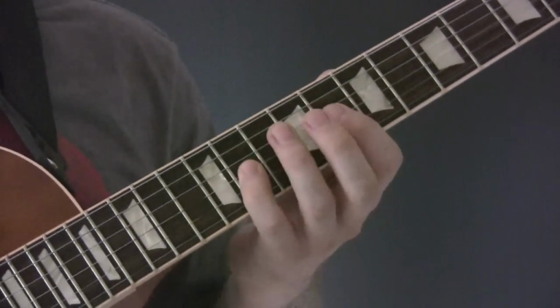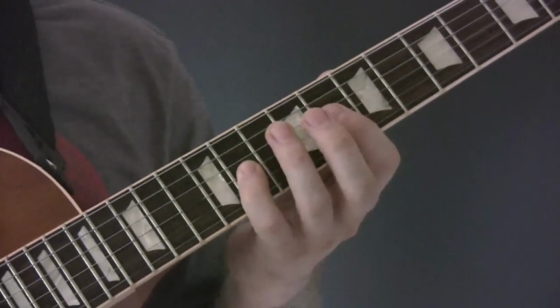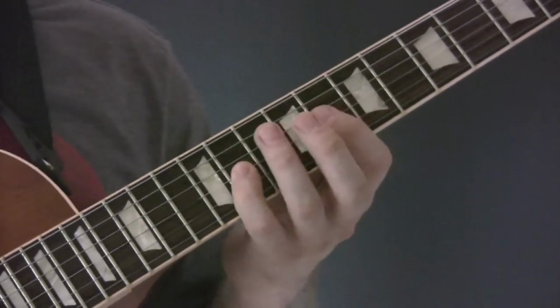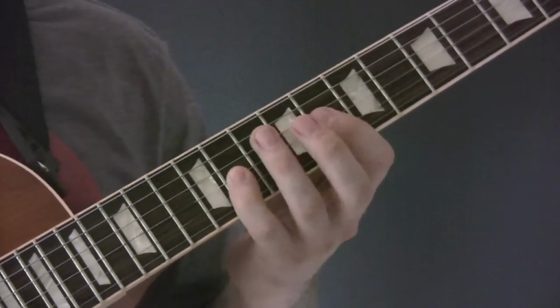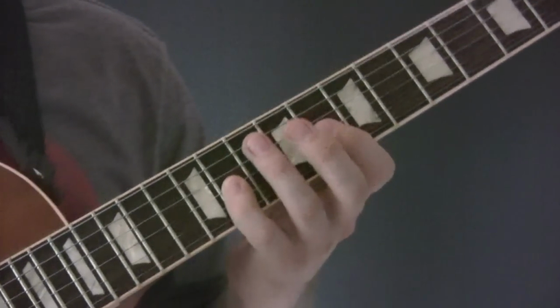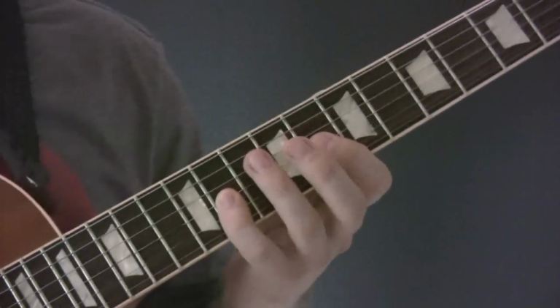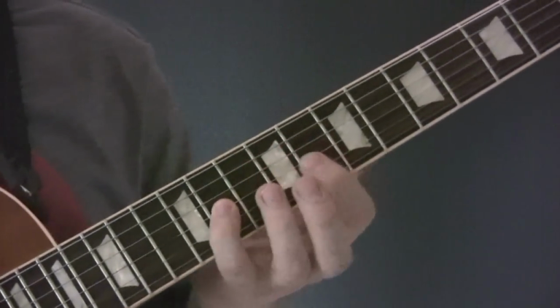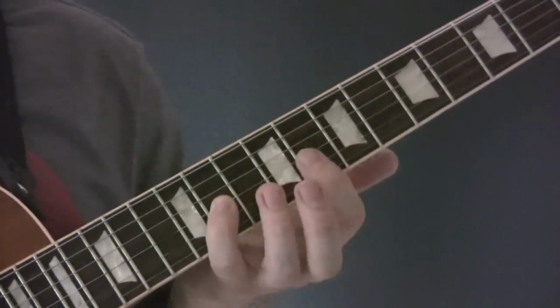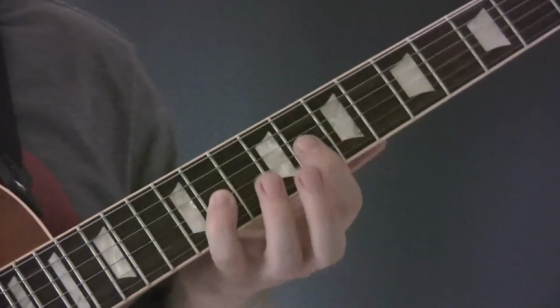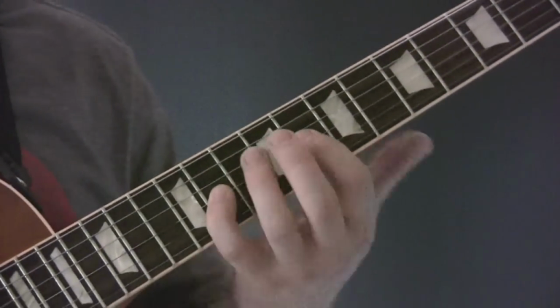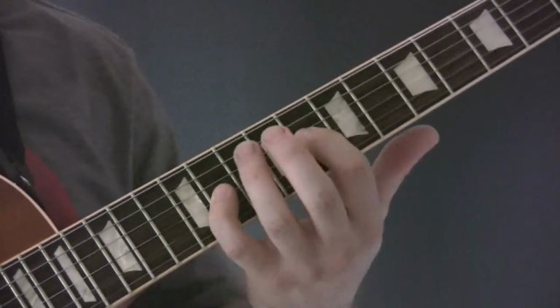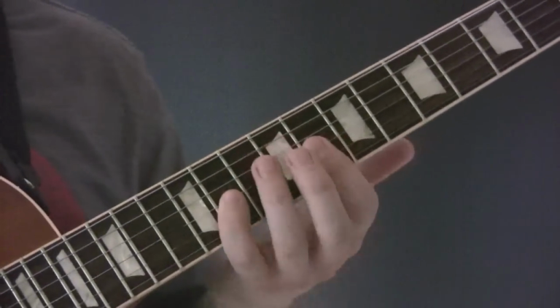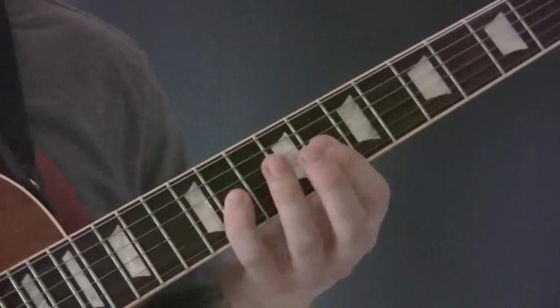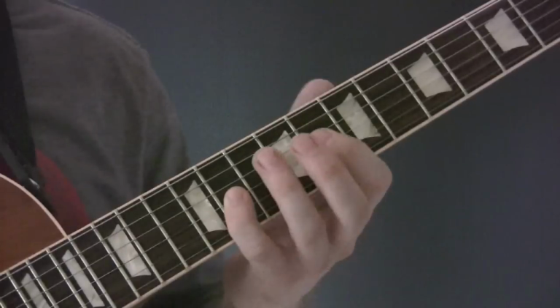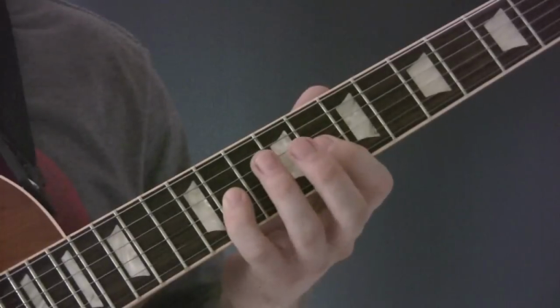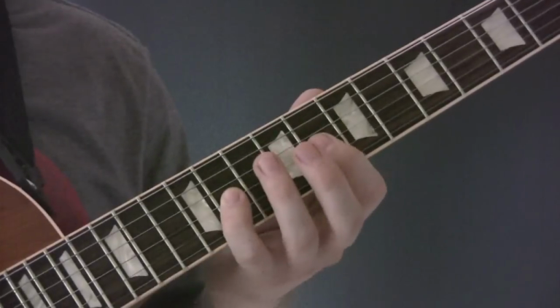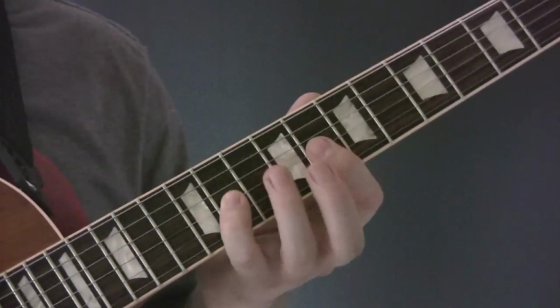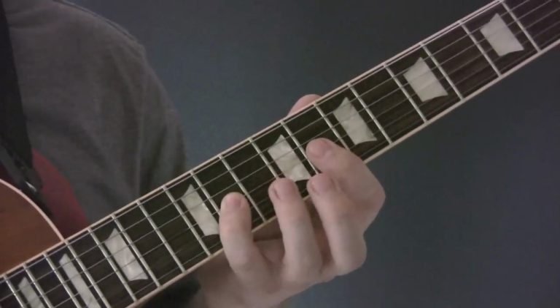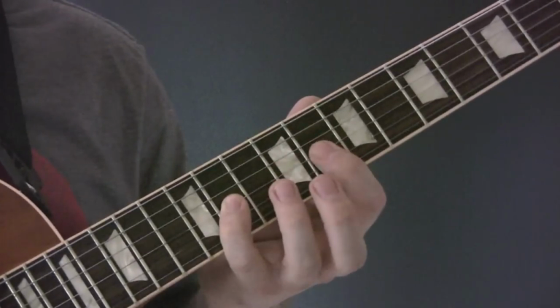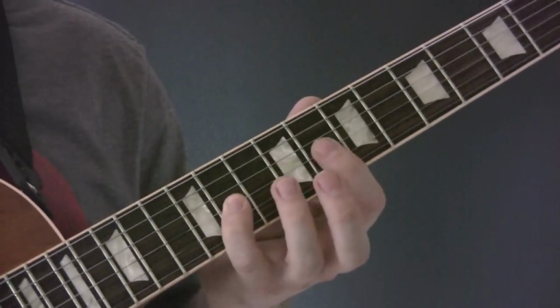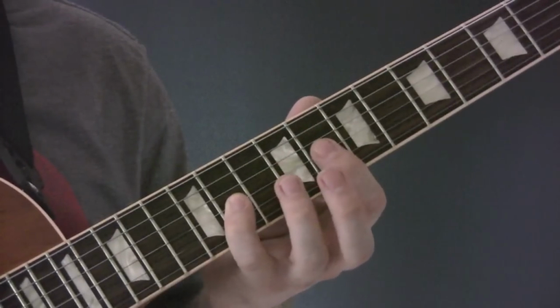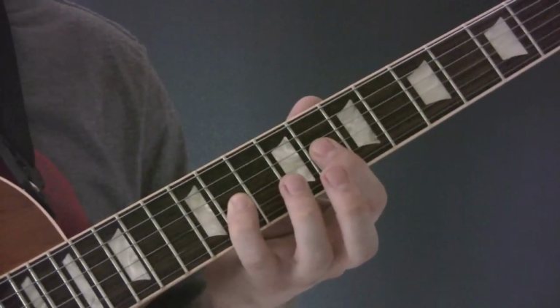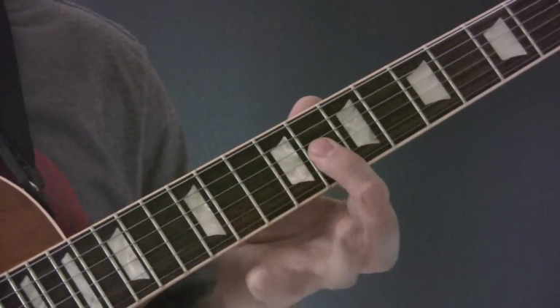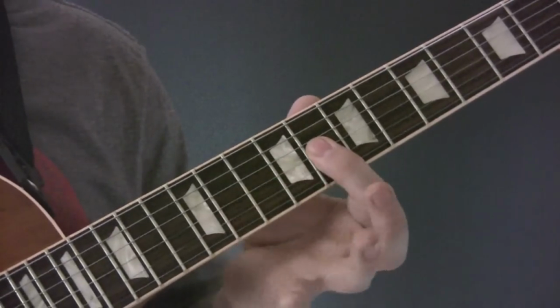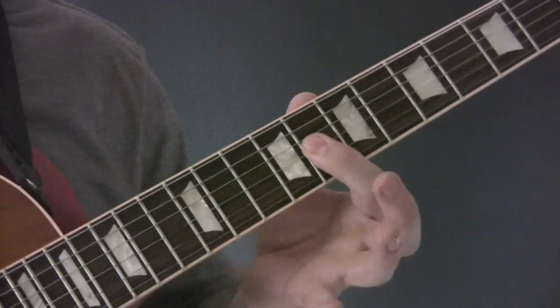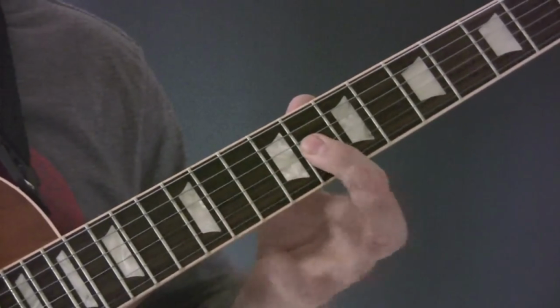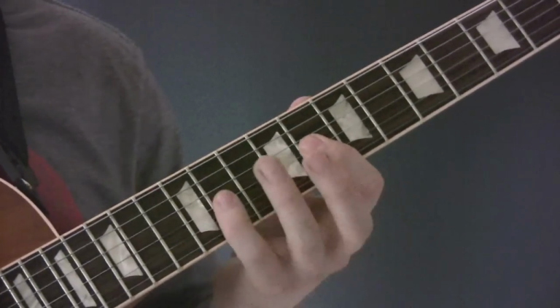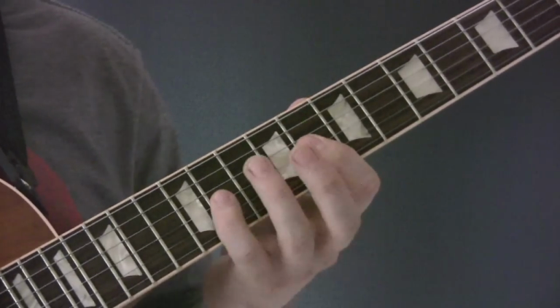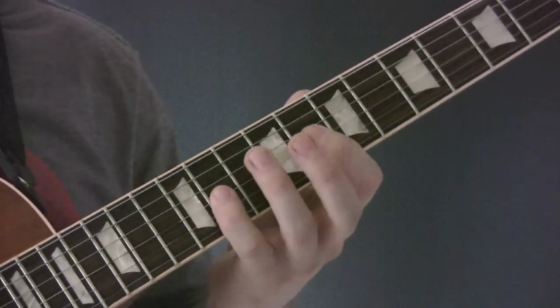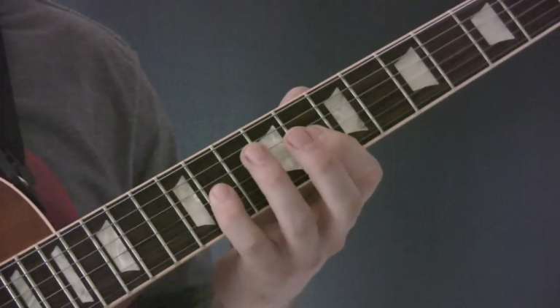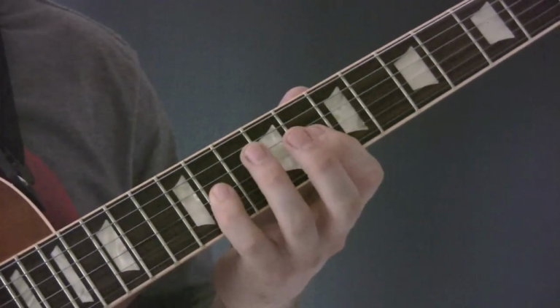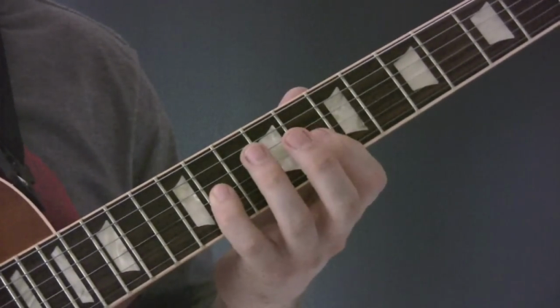So with this first finger, you're kind of rolling it back. We're going to pull off the E-flat.